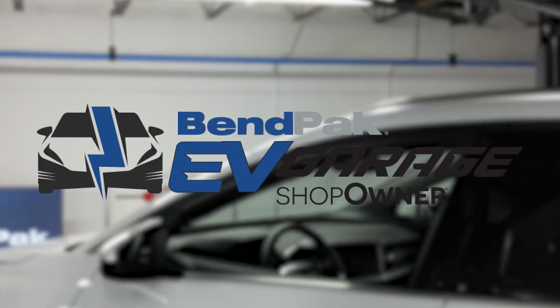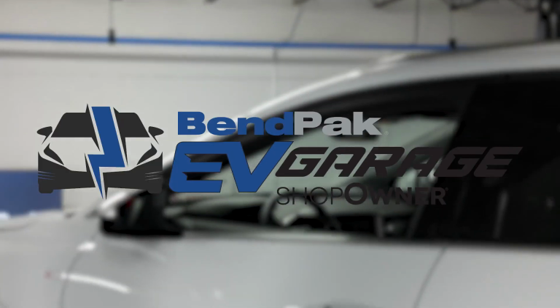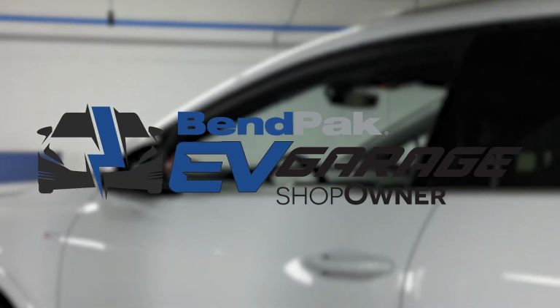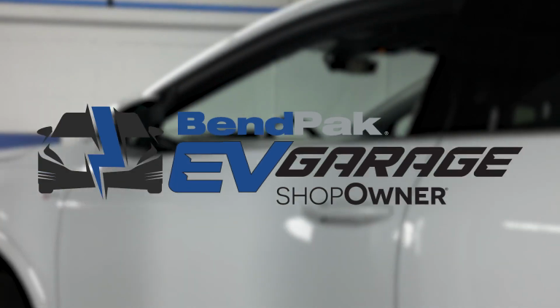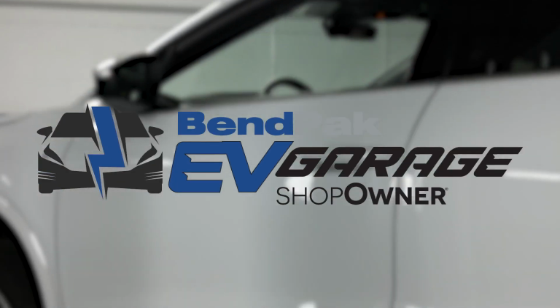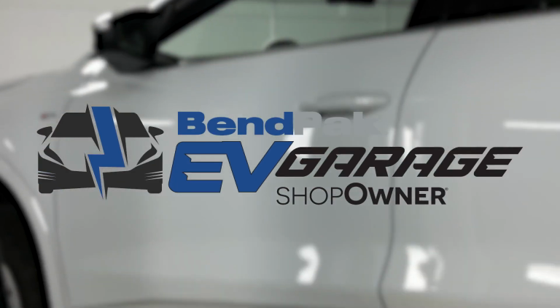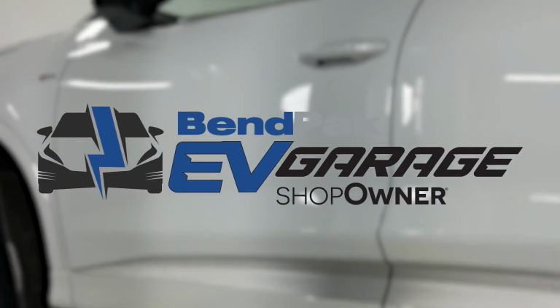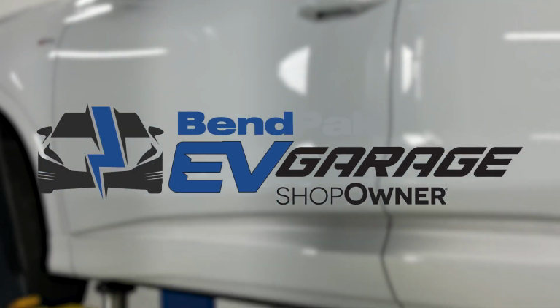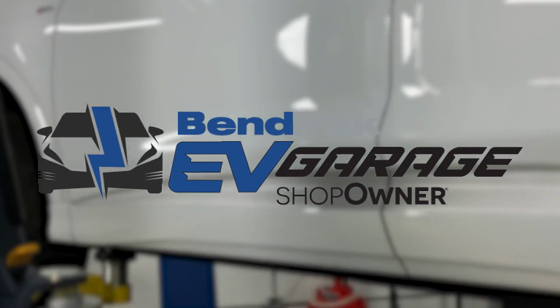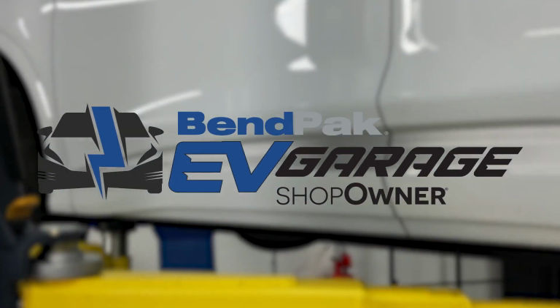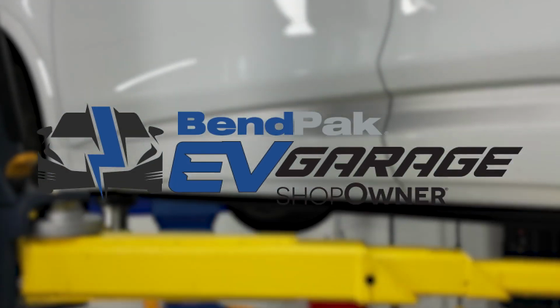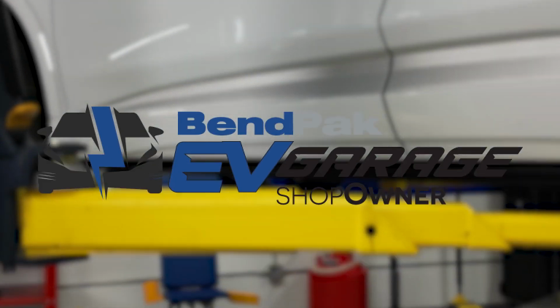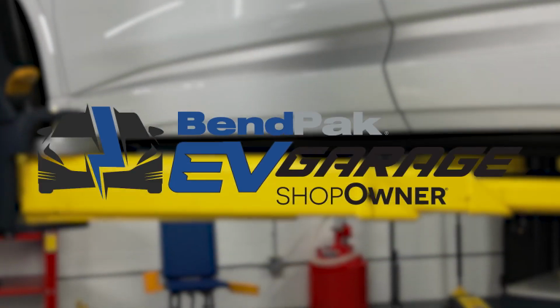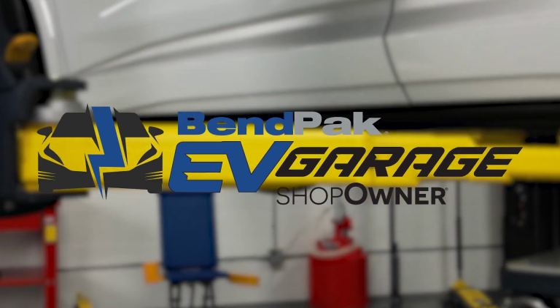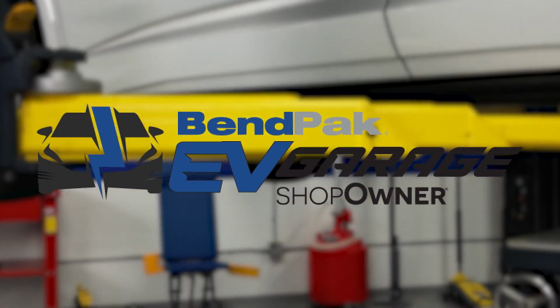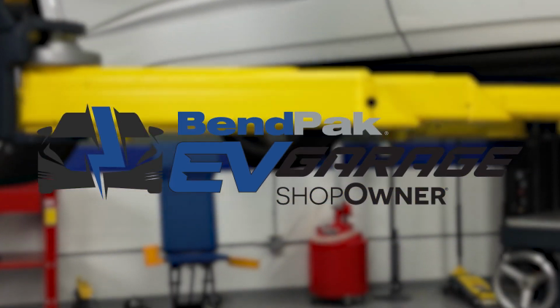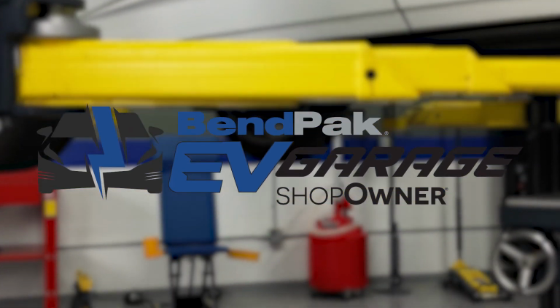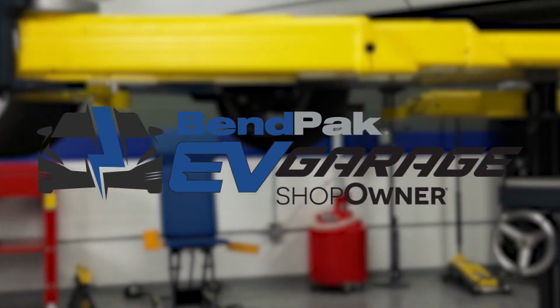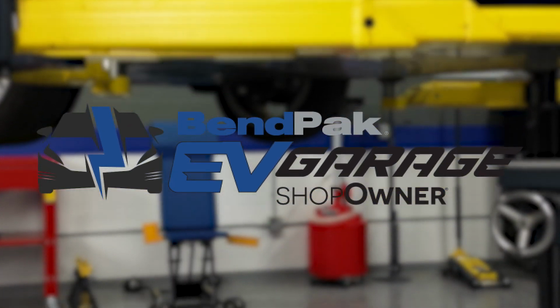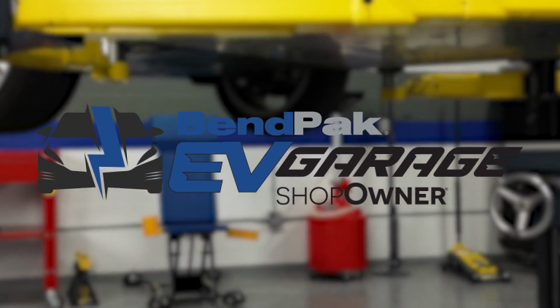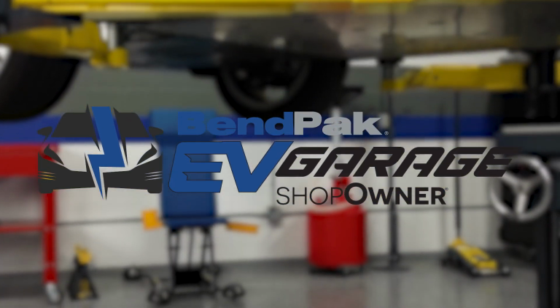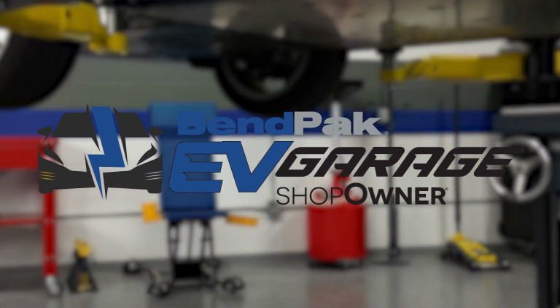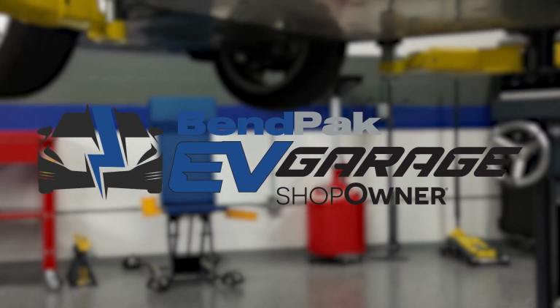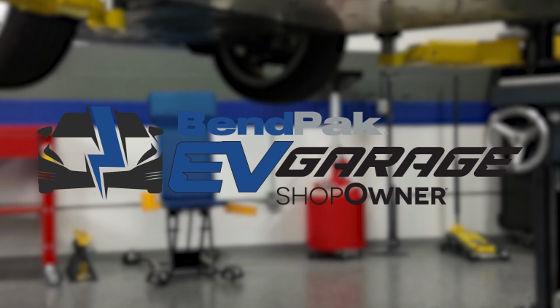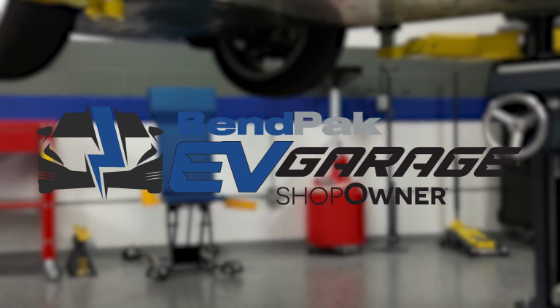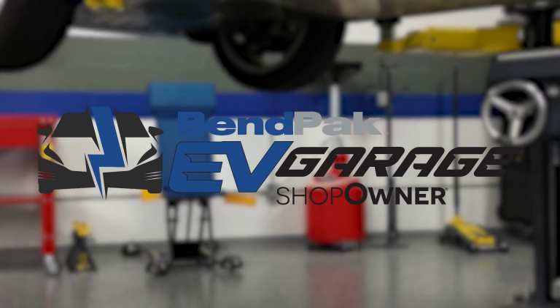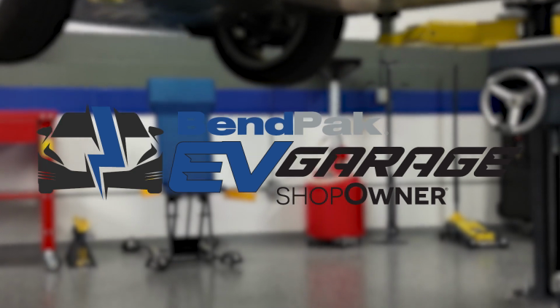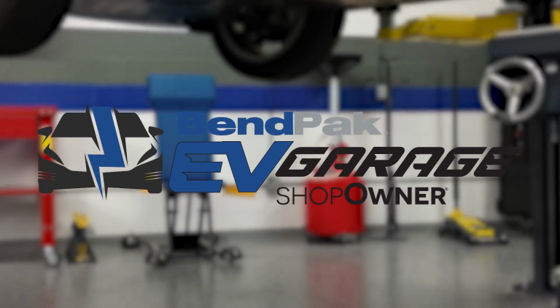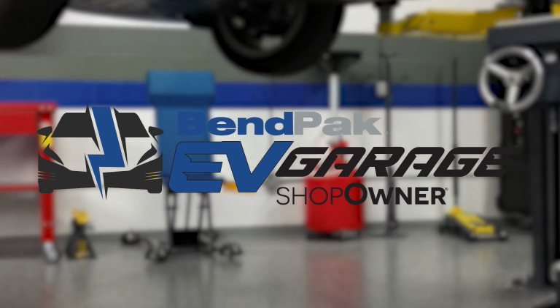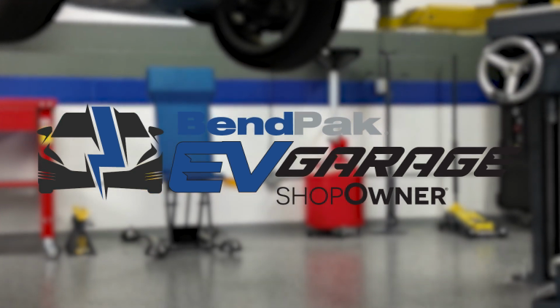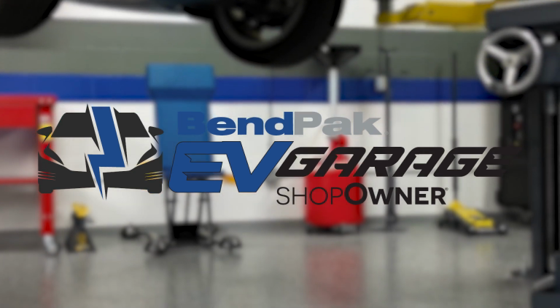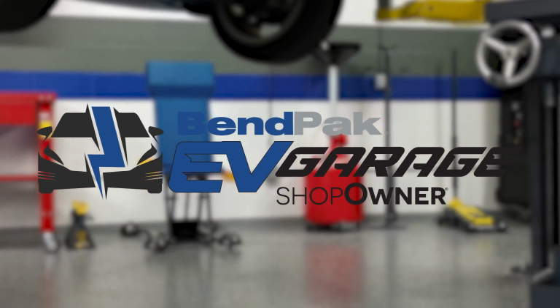I'm Doug Kaufman, coming to you from the Ben Pack EV Garage Studio at Babcox Media.